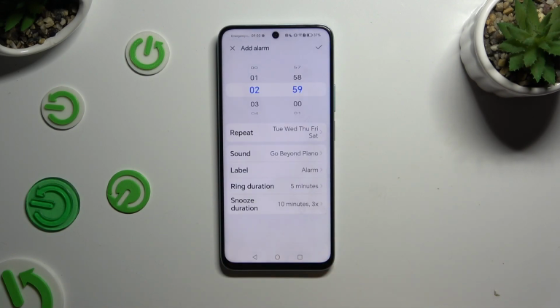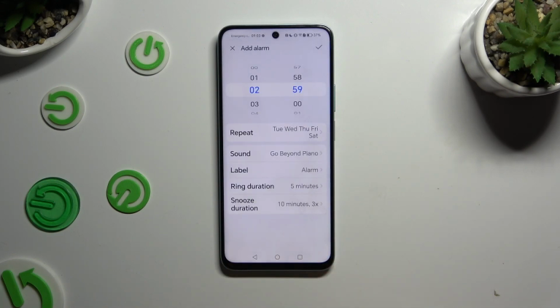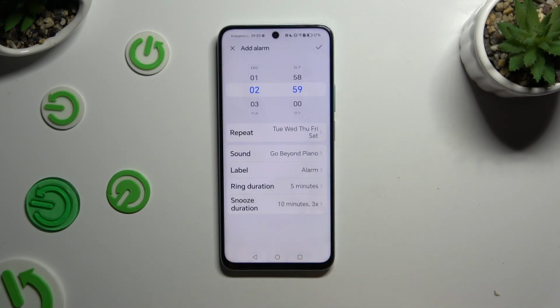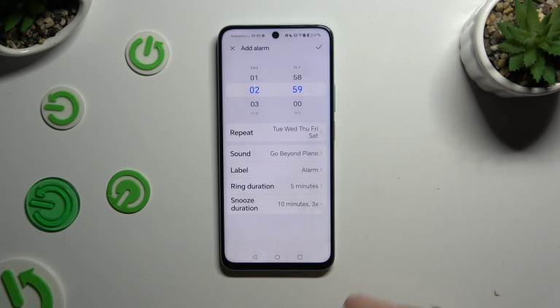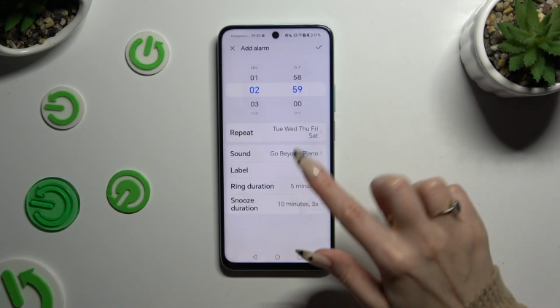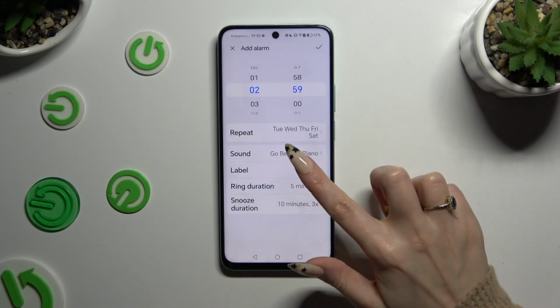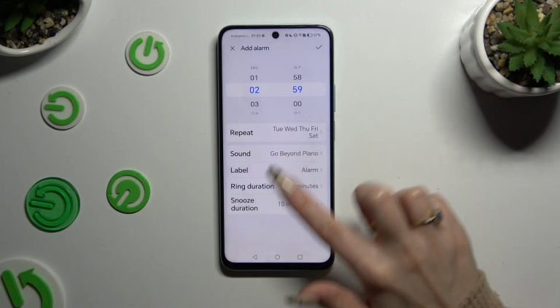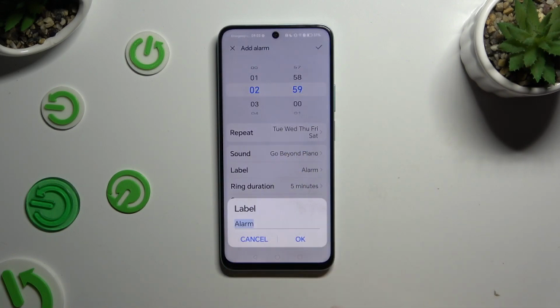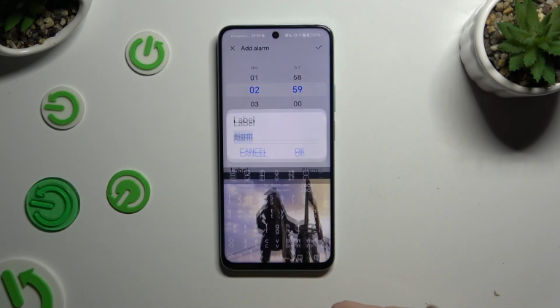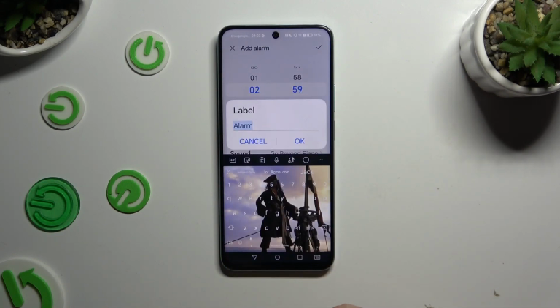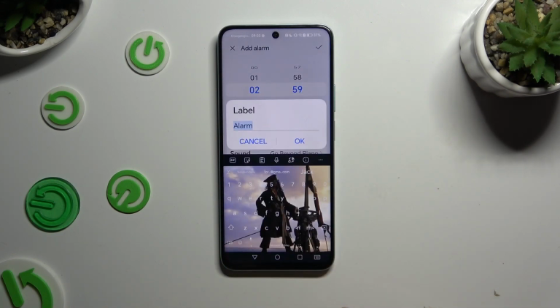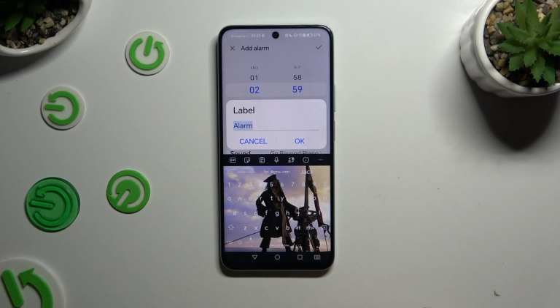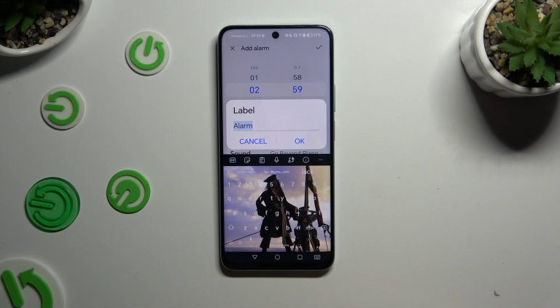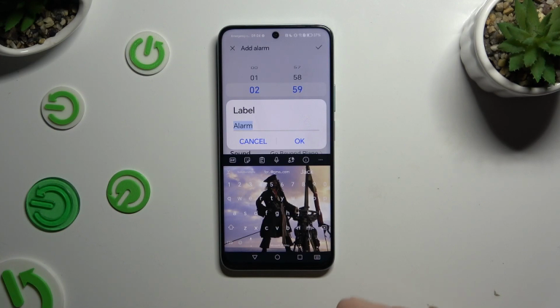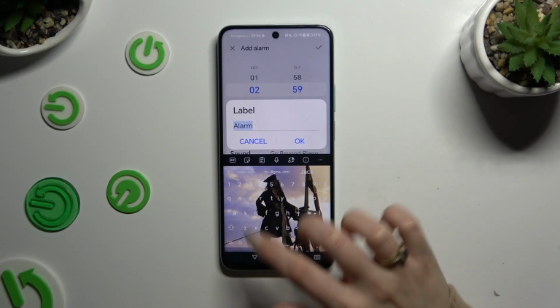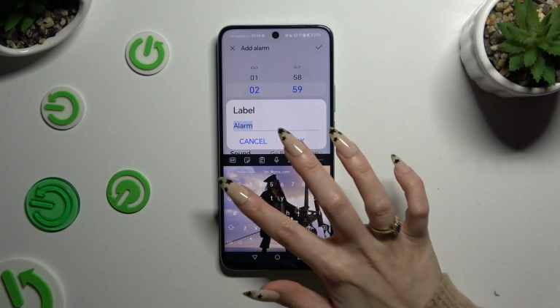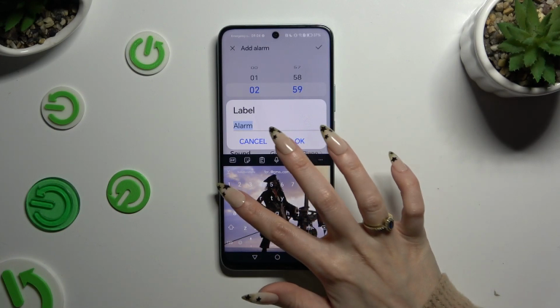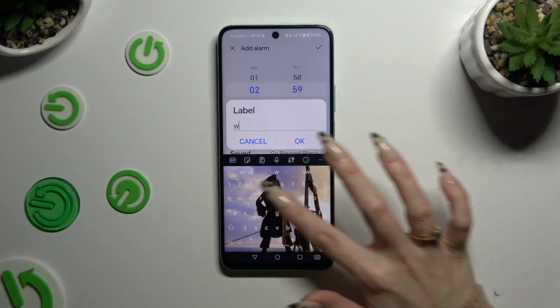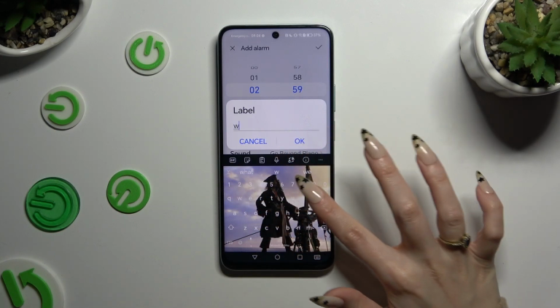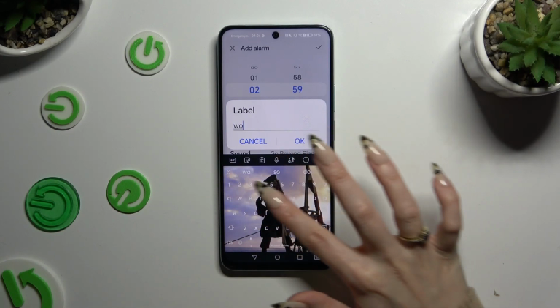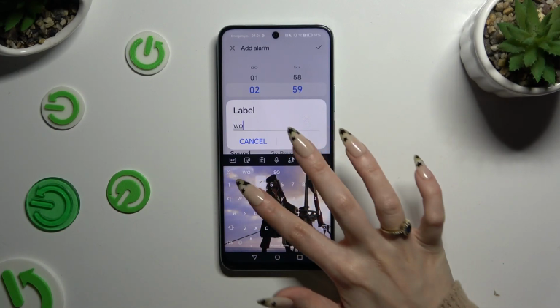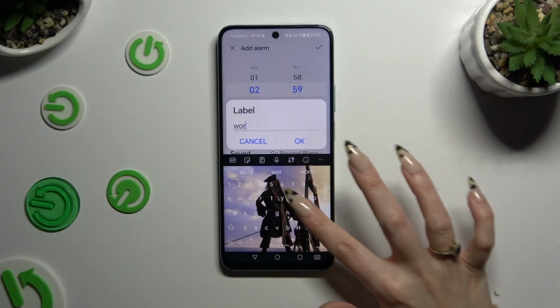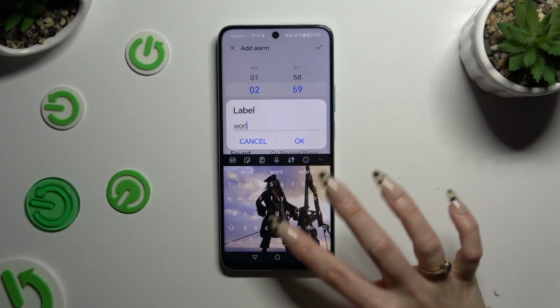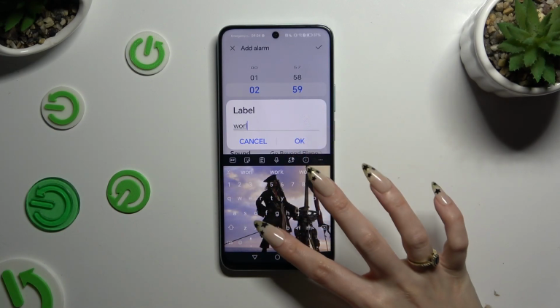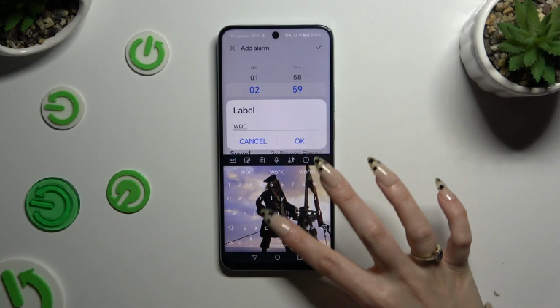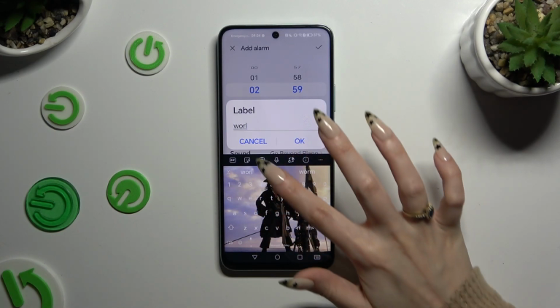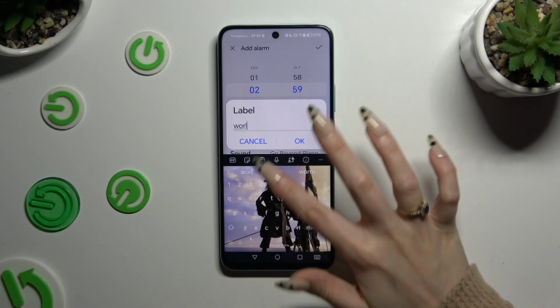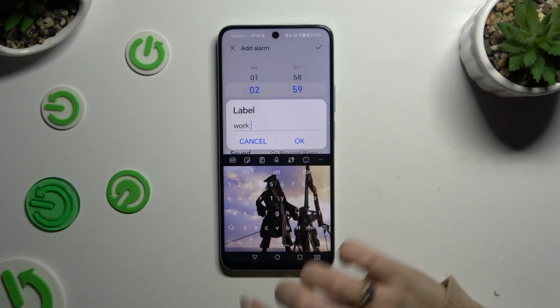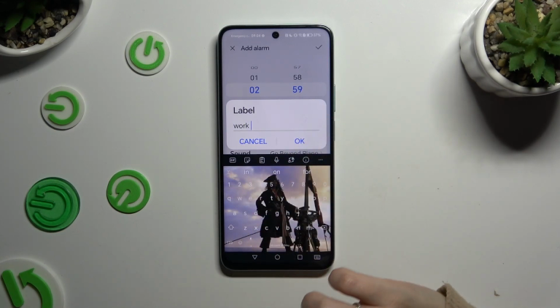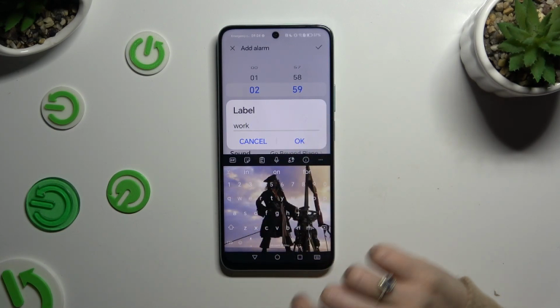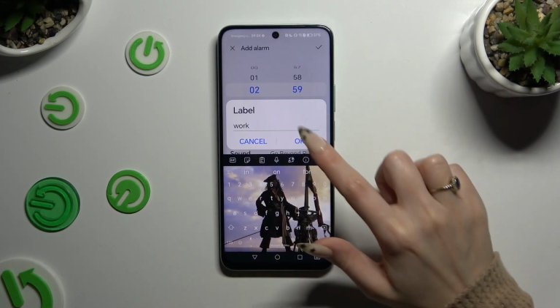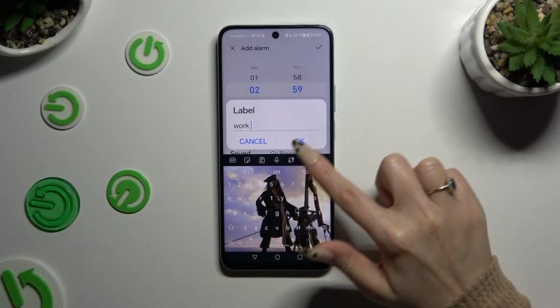Now tap on label. Label your alarm however you want to, if you want to, and hit OK.